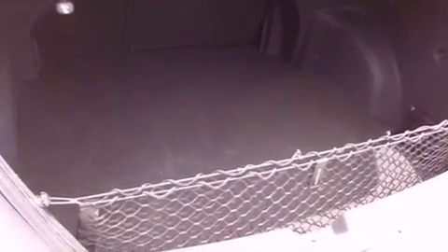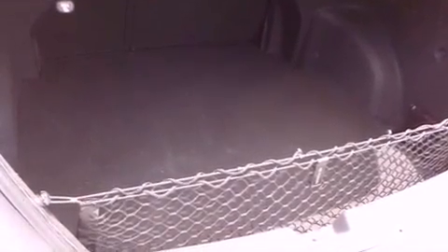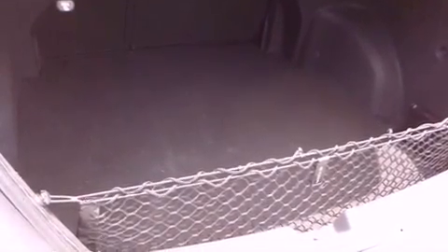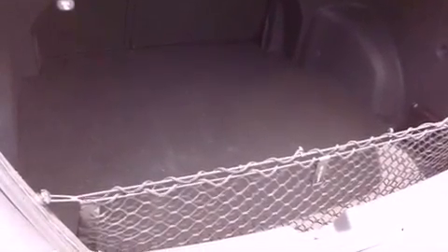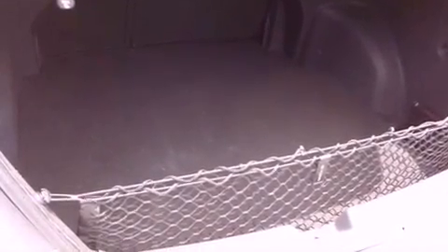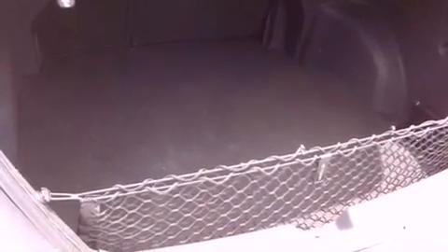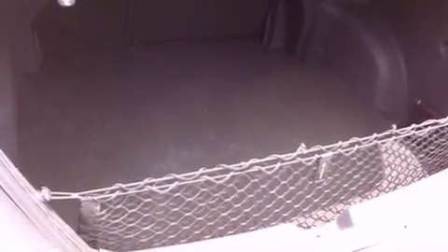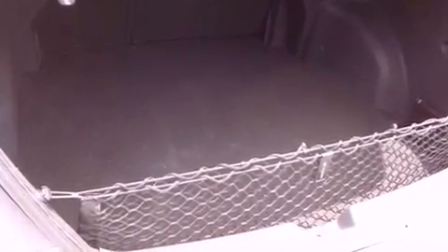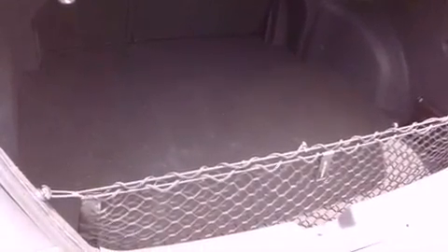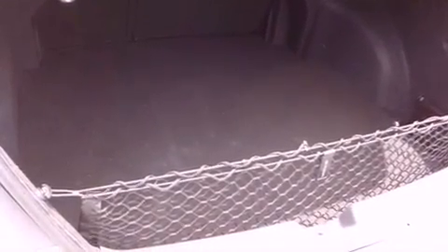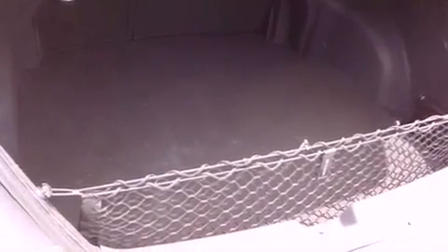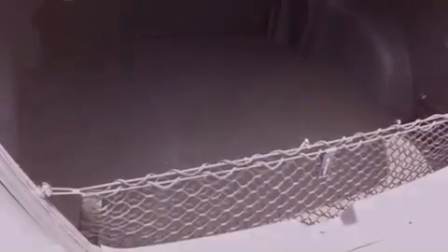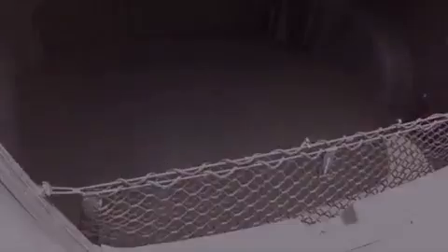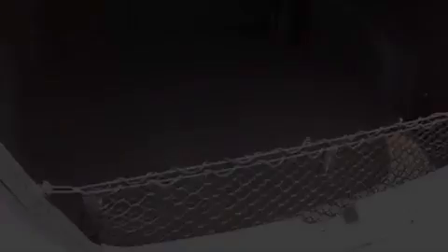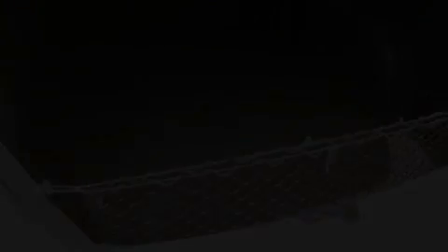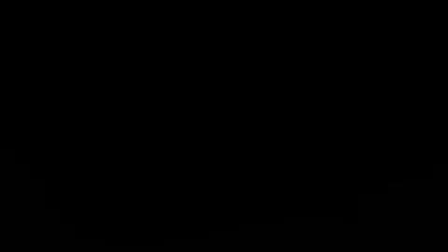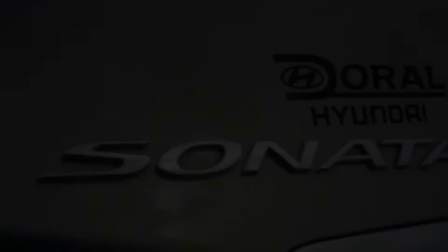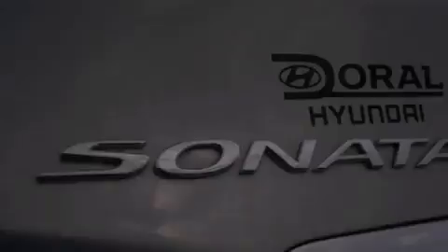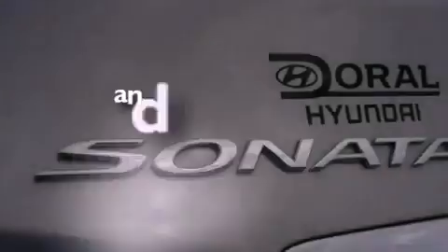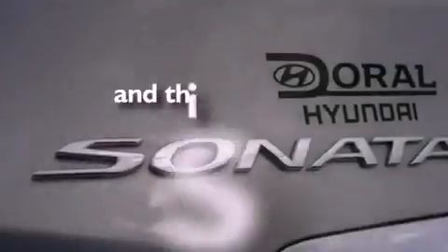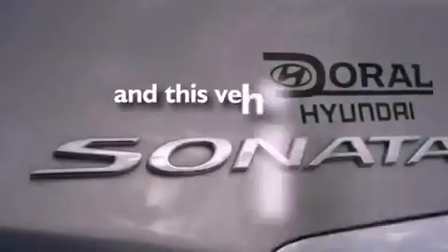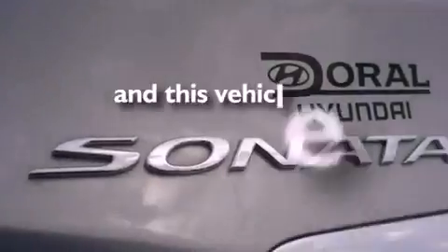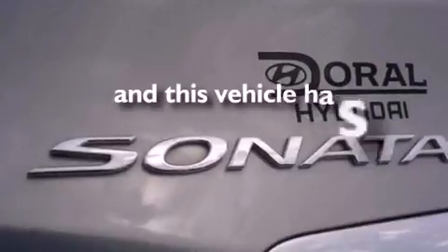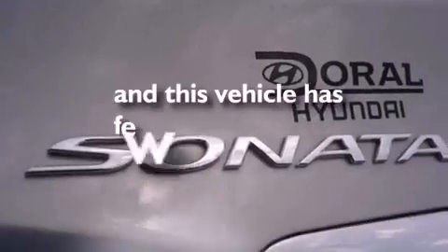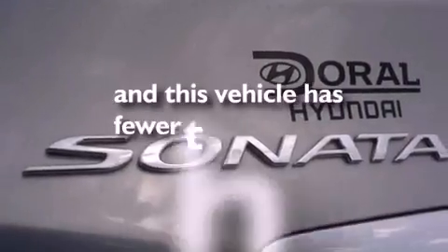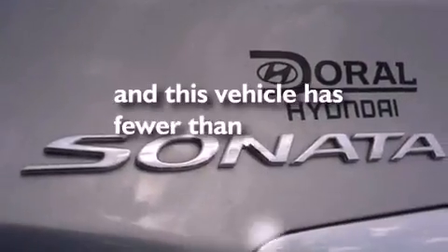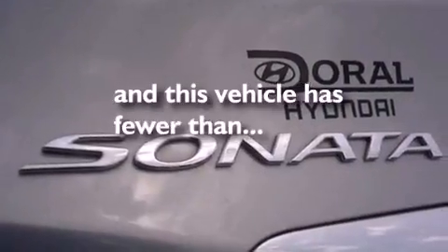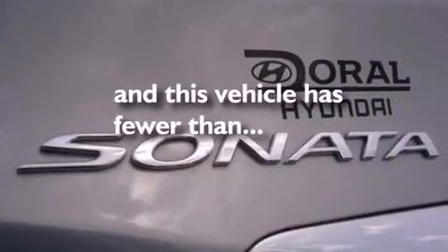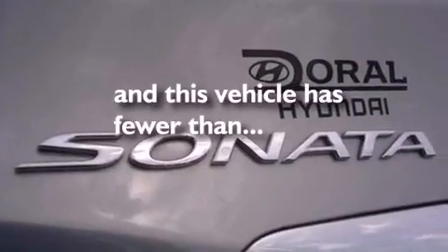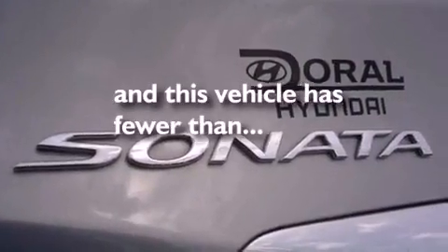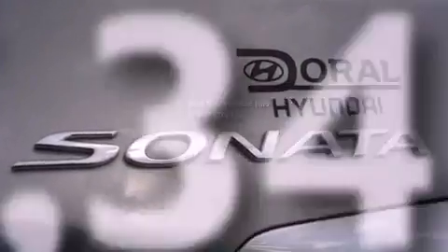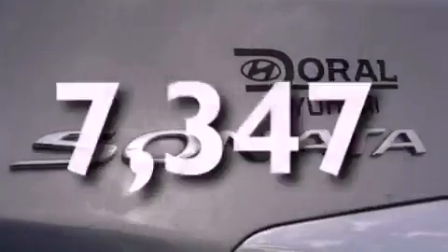Additional features include air conditioning and heated side-view mirrors. This vehicle has fewer than 8,000 miles on the odometer.